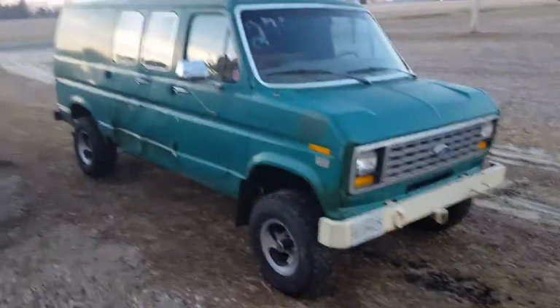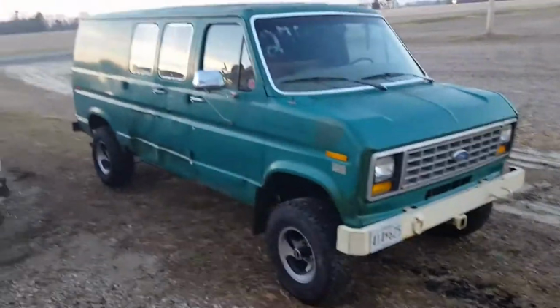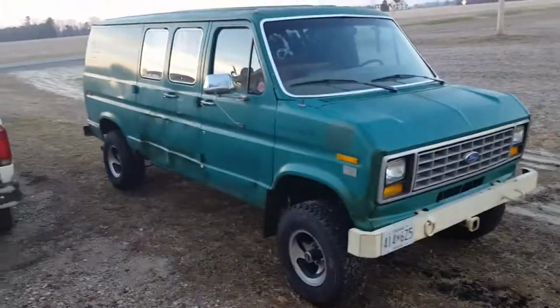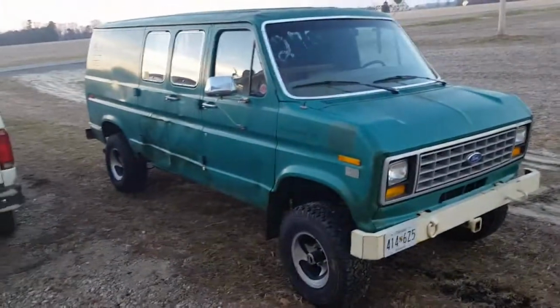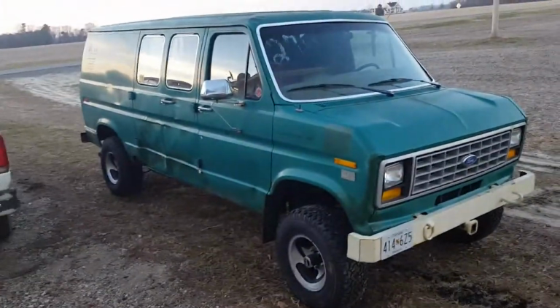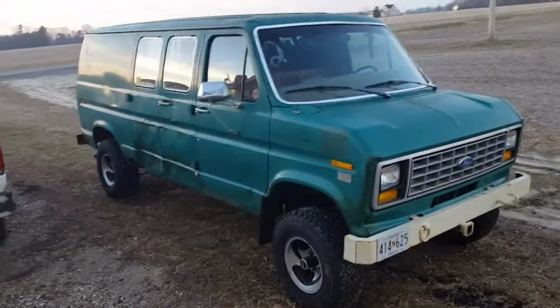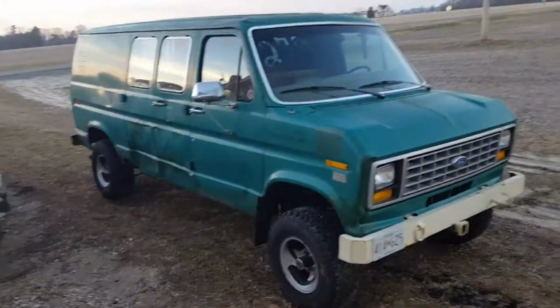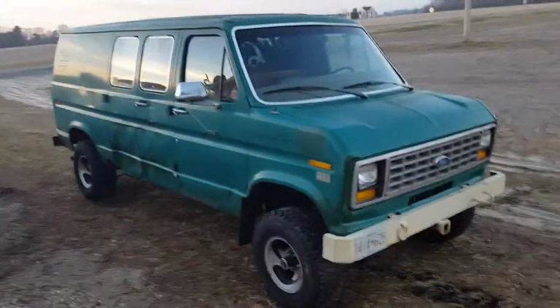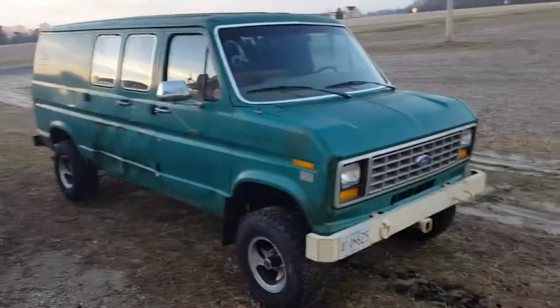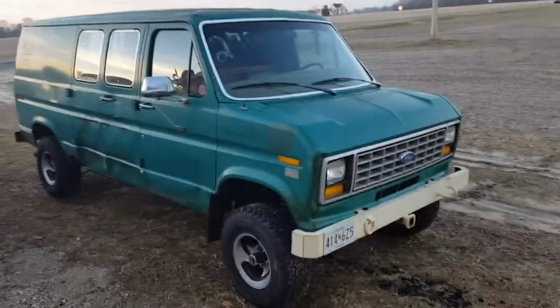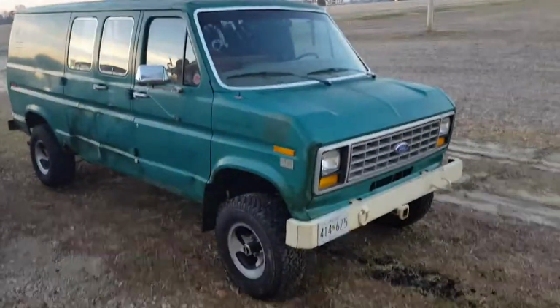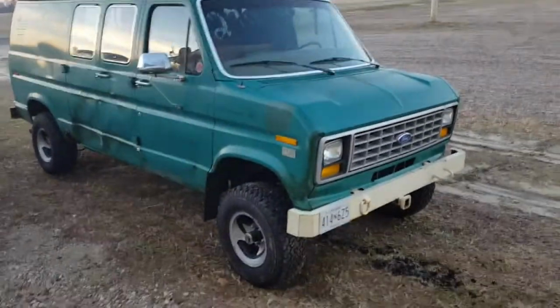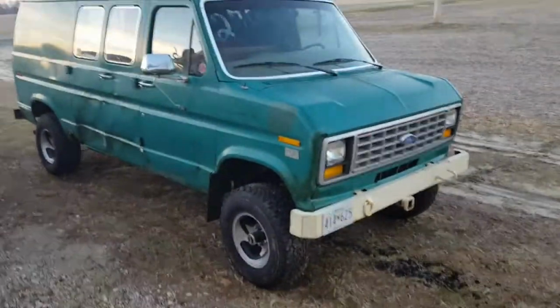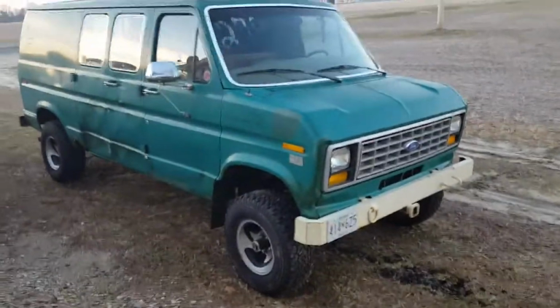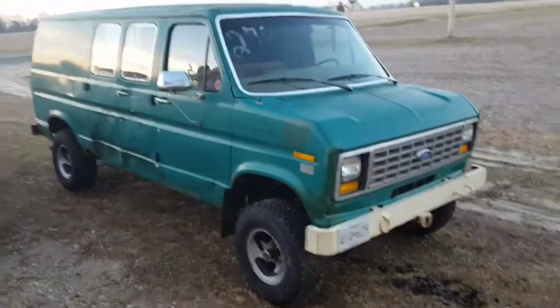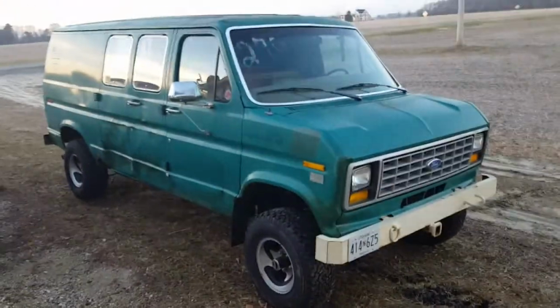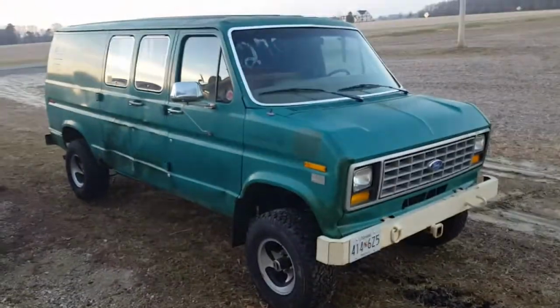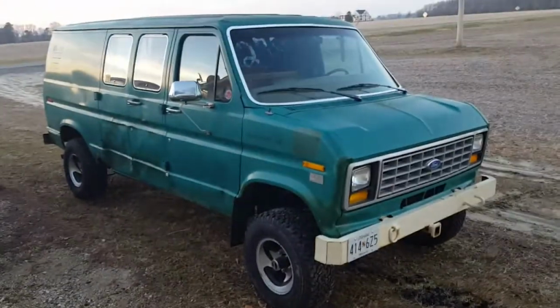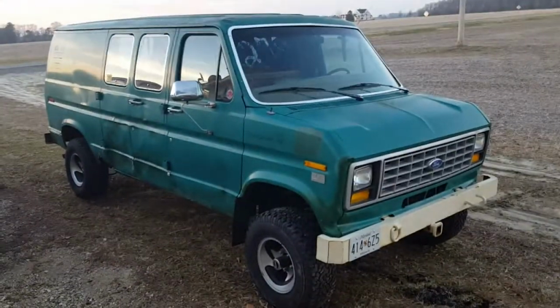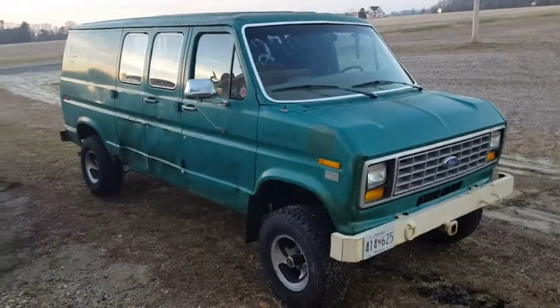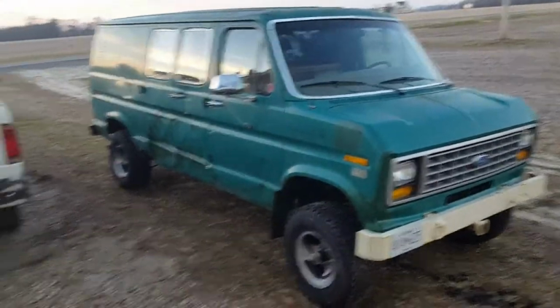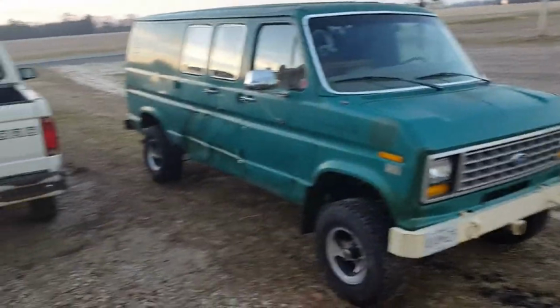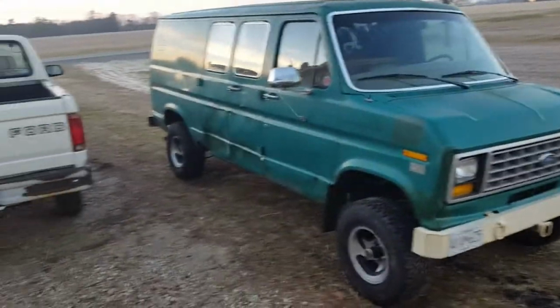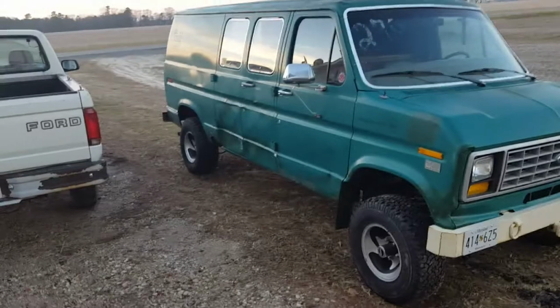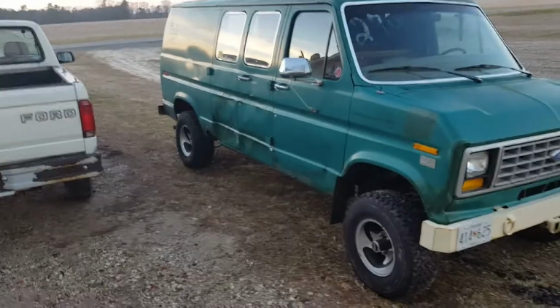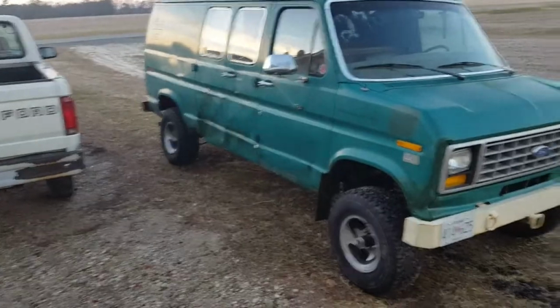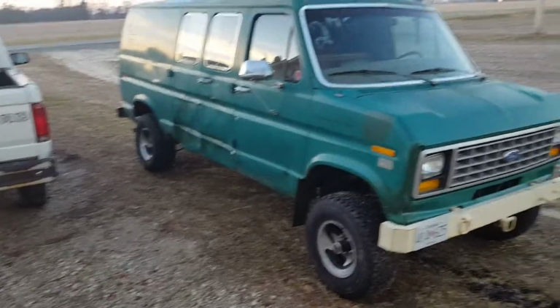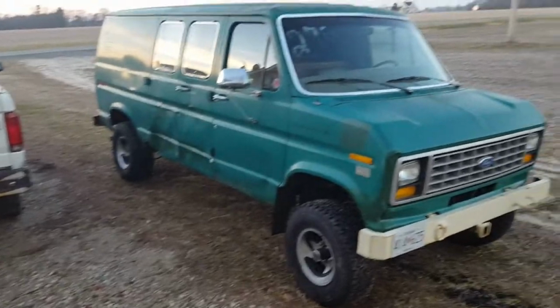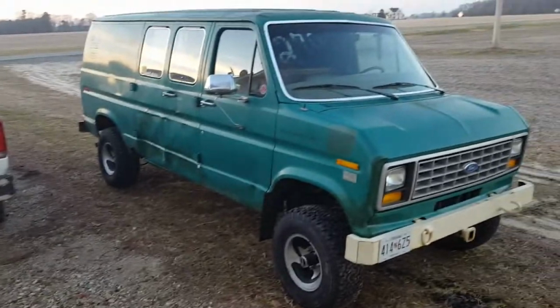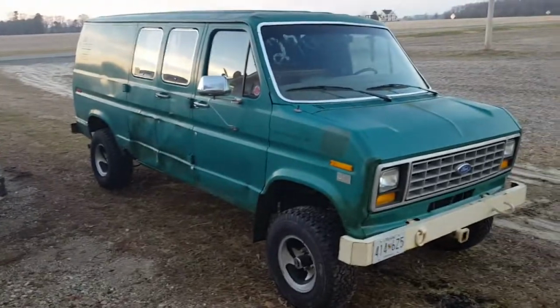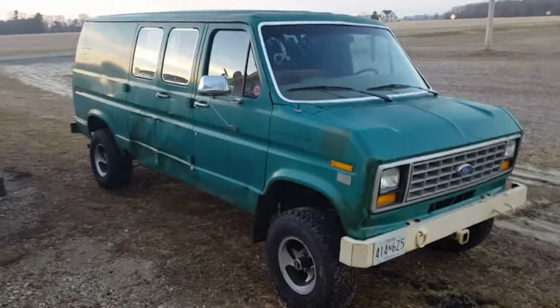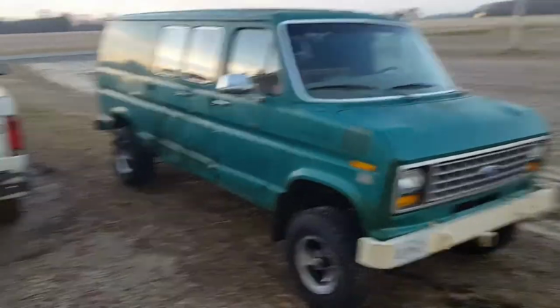This is my buddy's van he just bought. Look at that freaking rocker van, man. That thing is awesome.